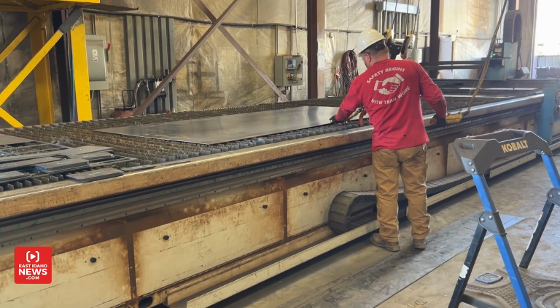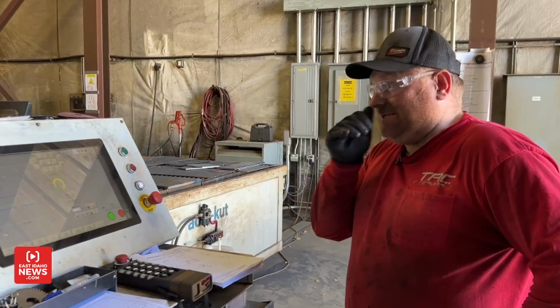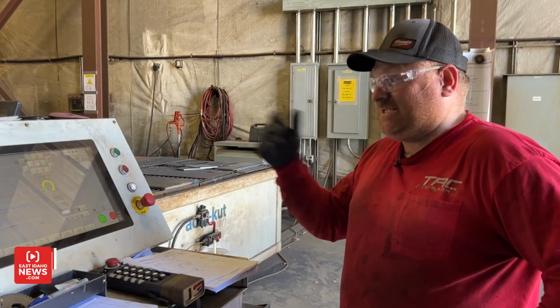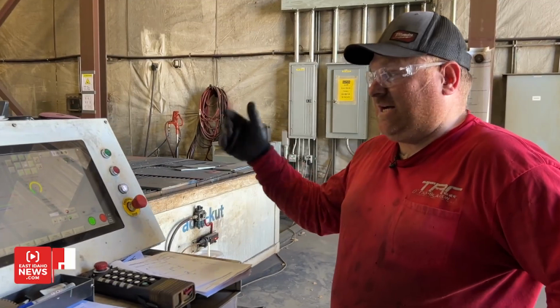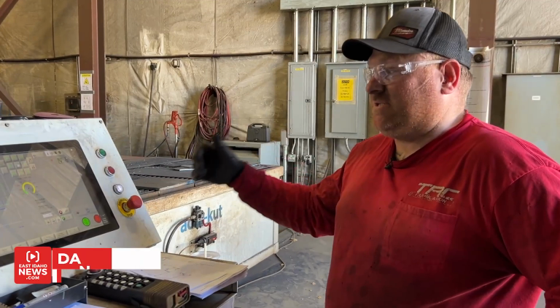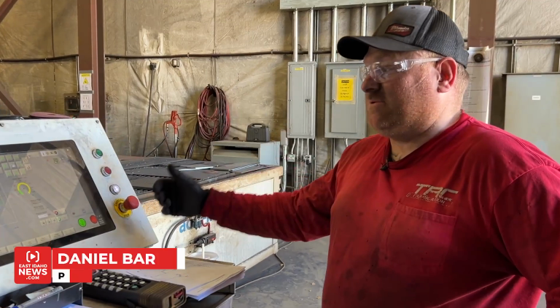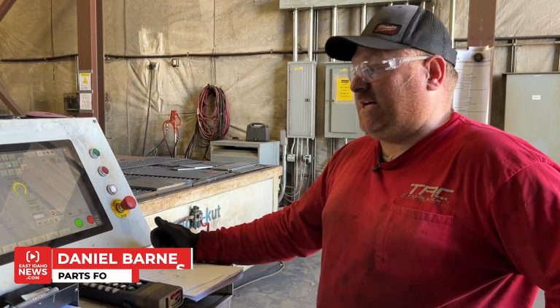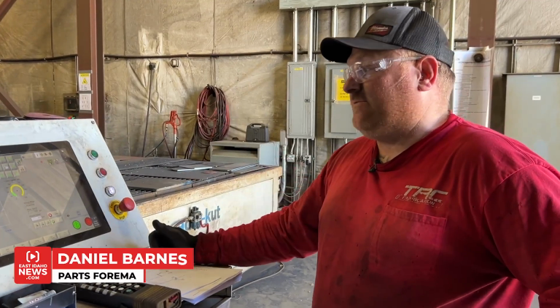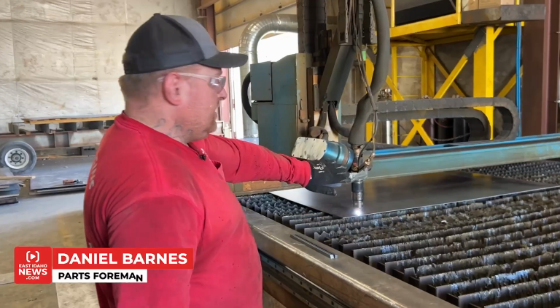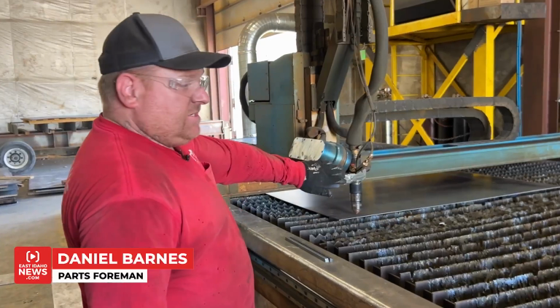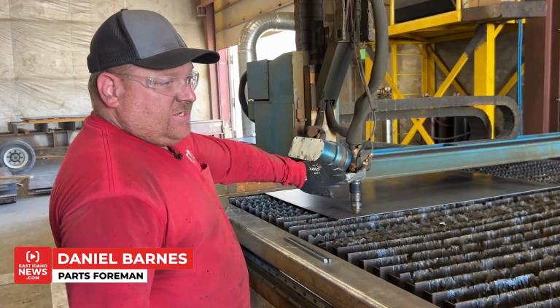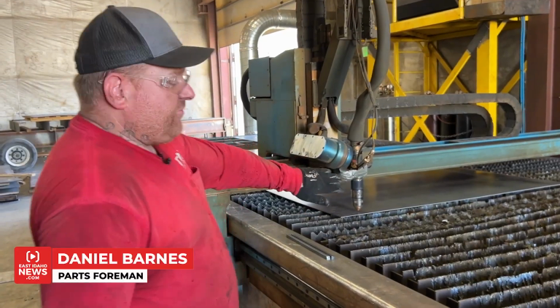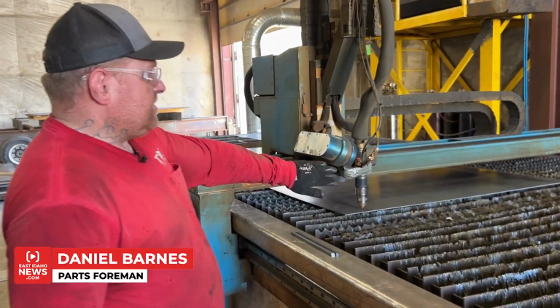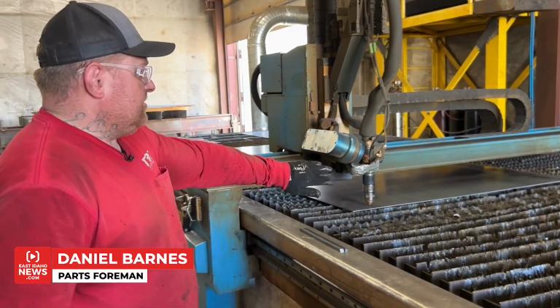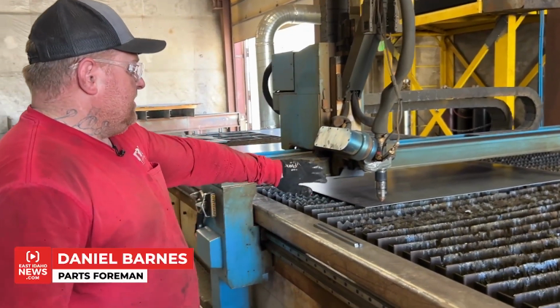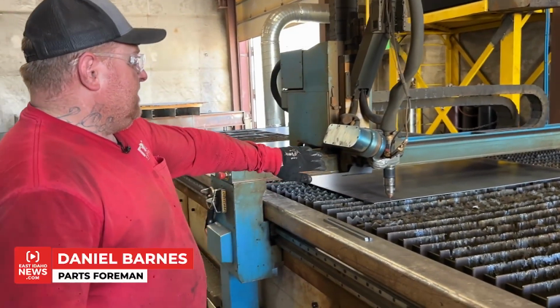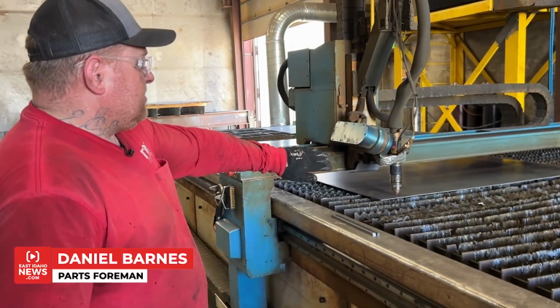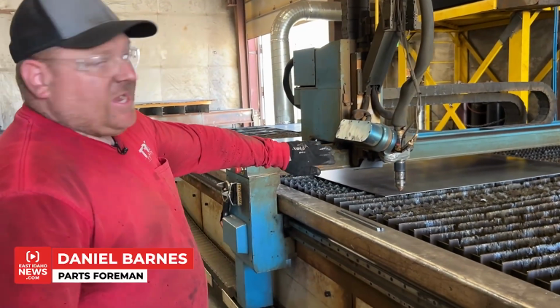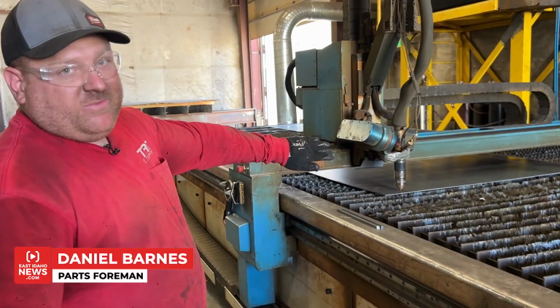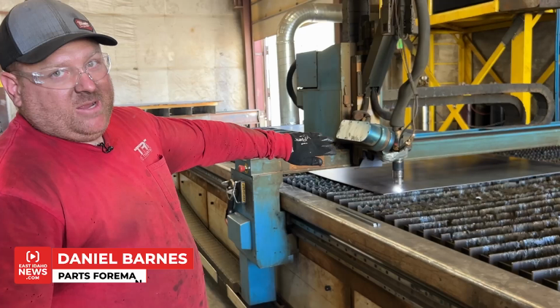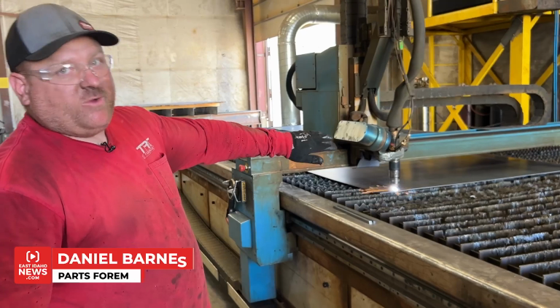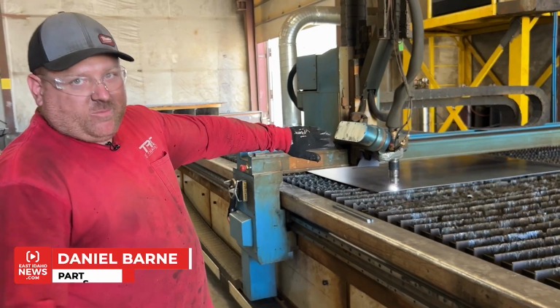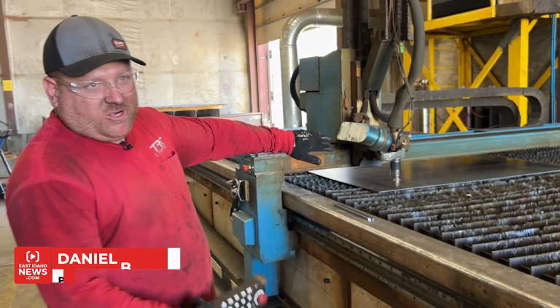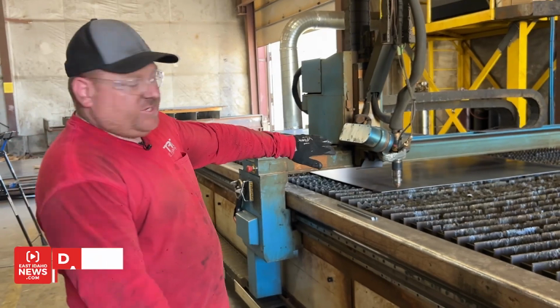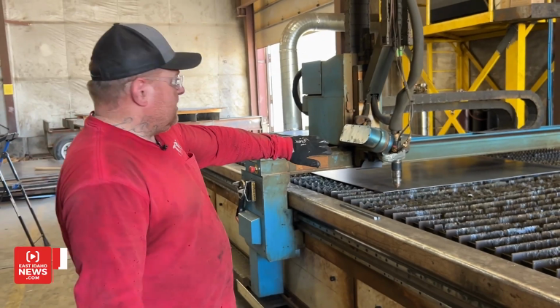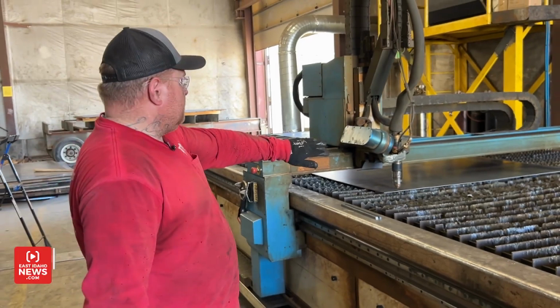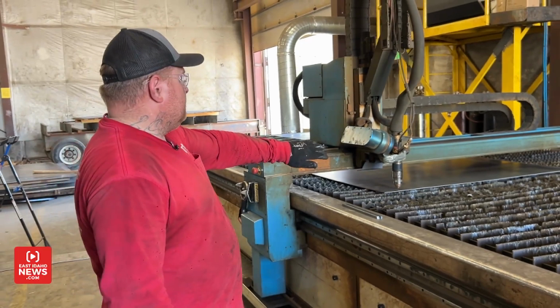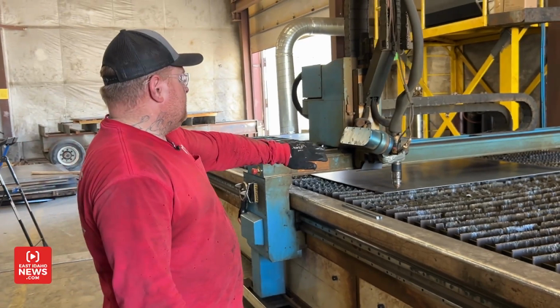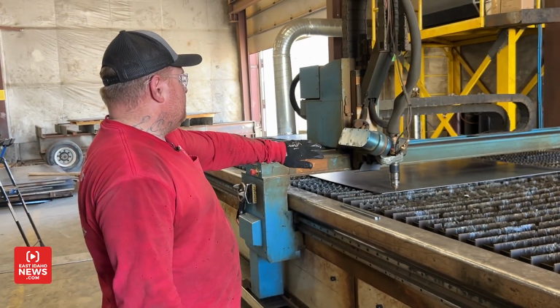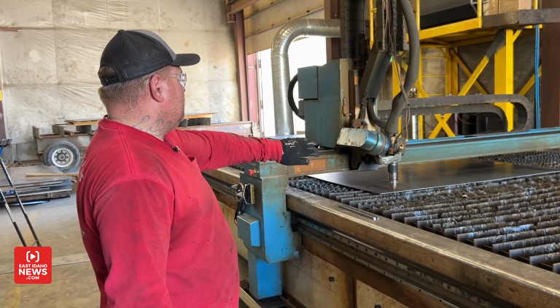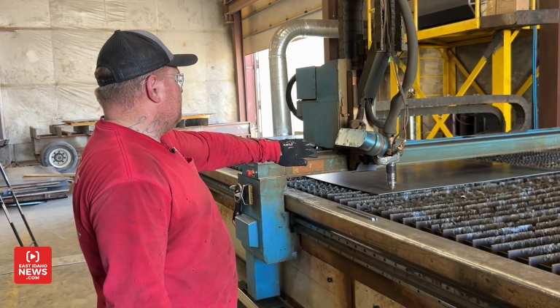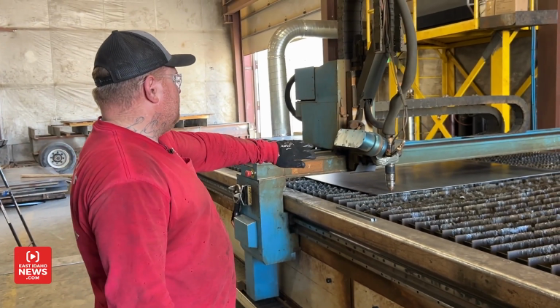This is the plasma table that we have. It cuts all the parts out of sheet metal in various sizes. You can cut really, really thick stuff or really, really thin stuff.